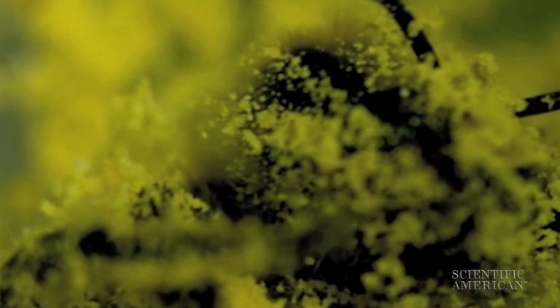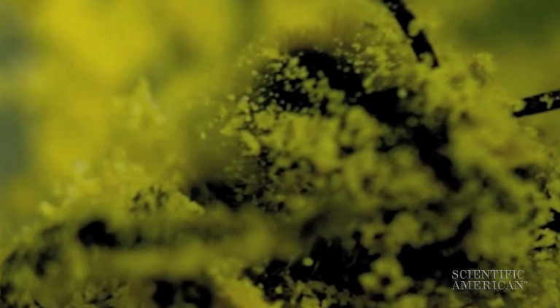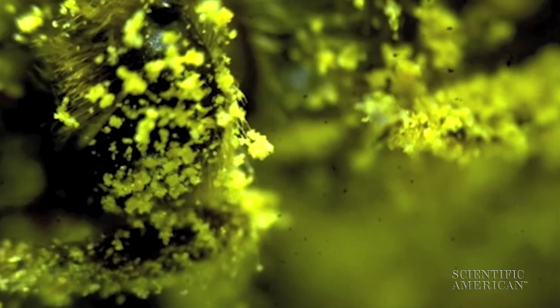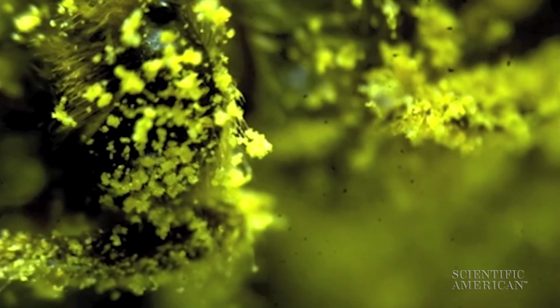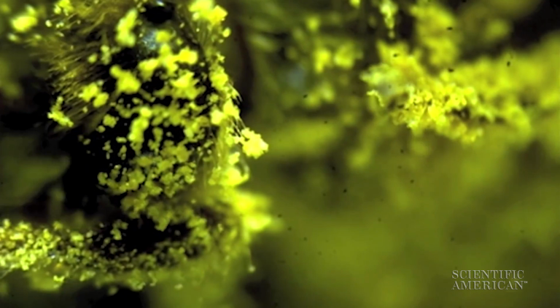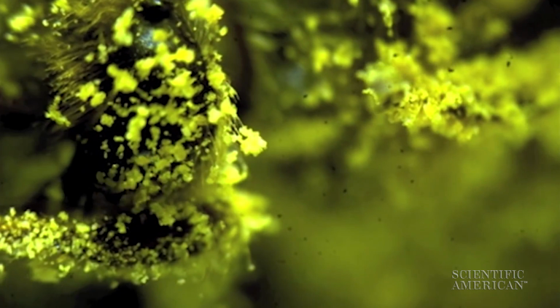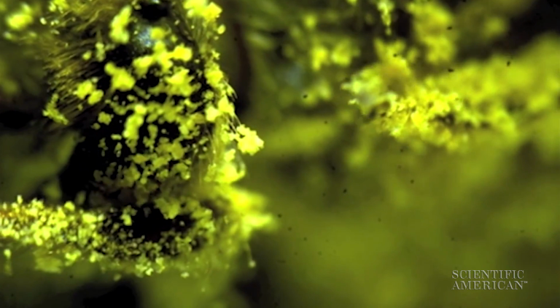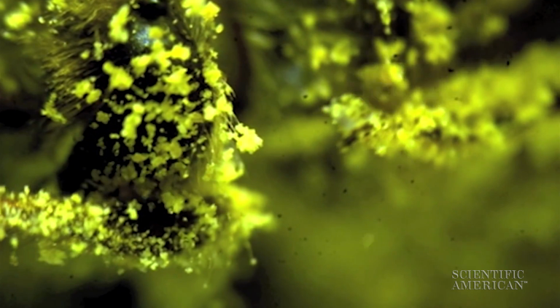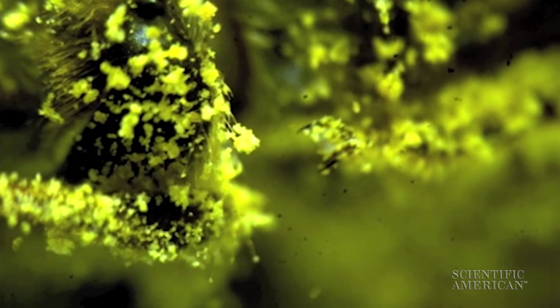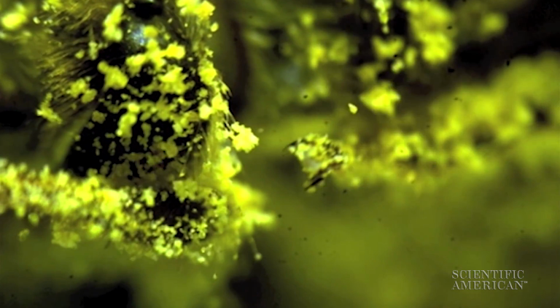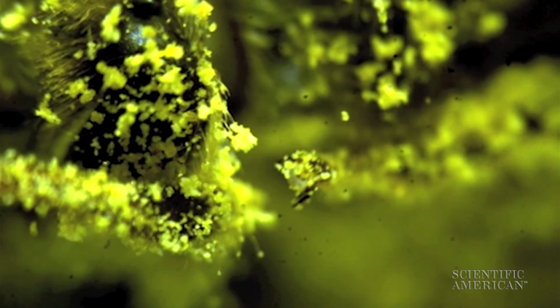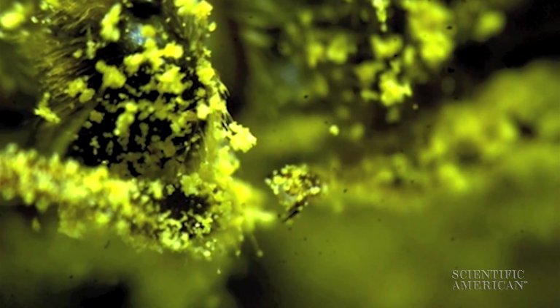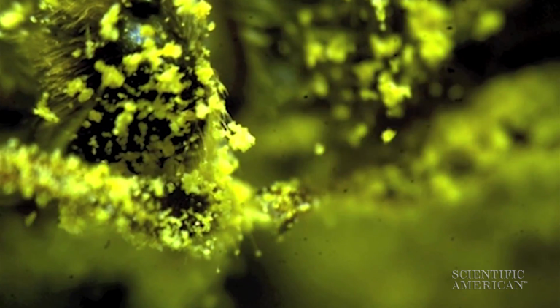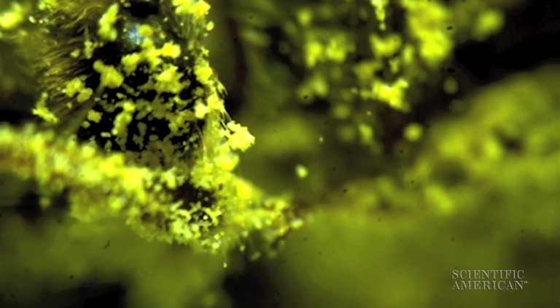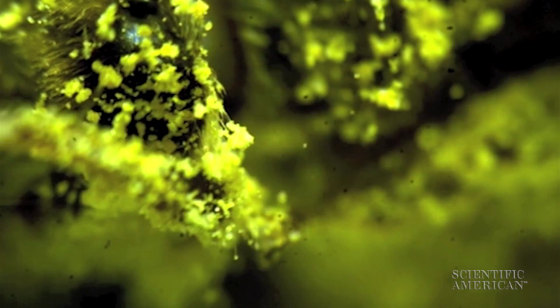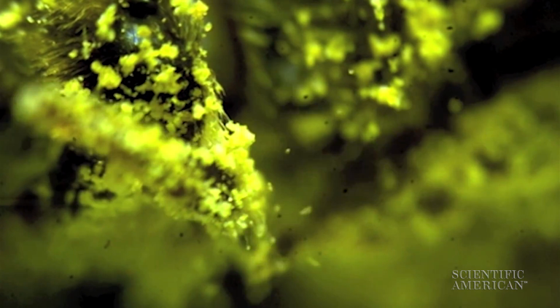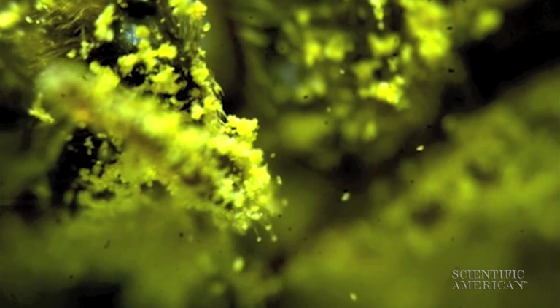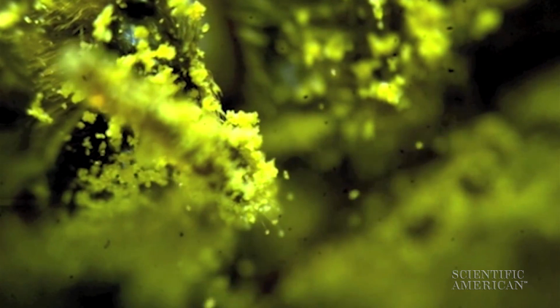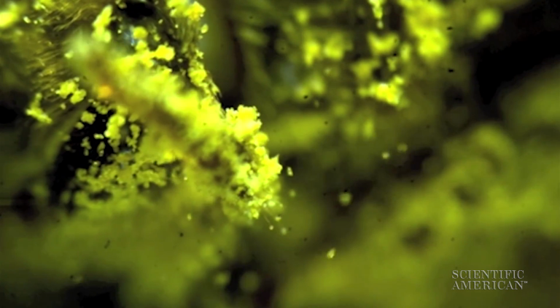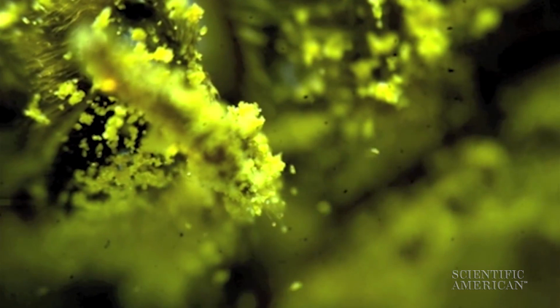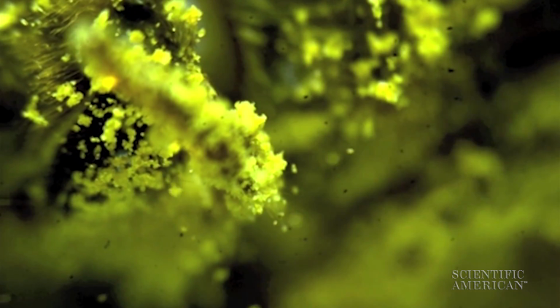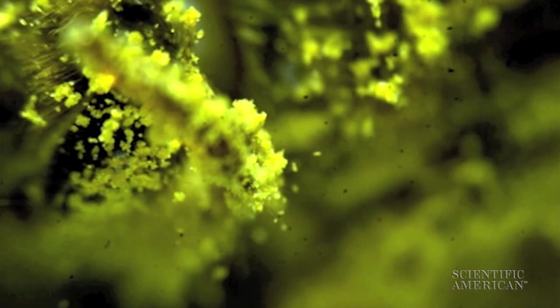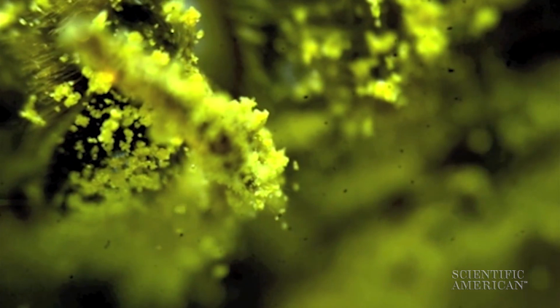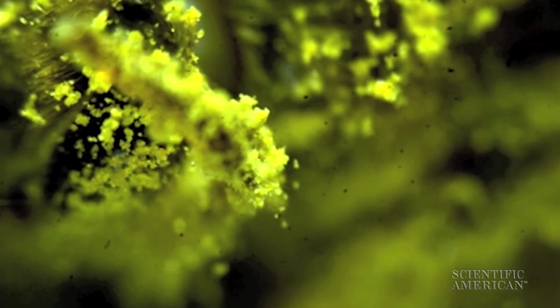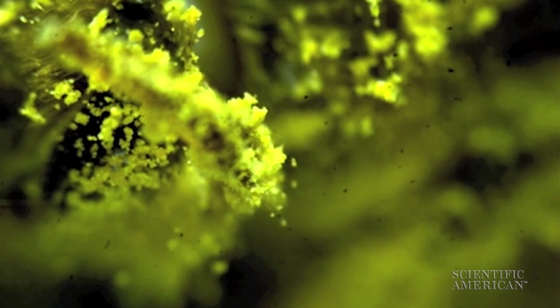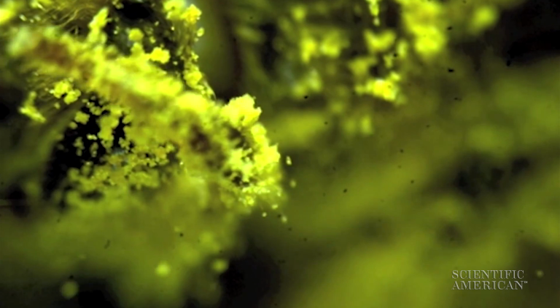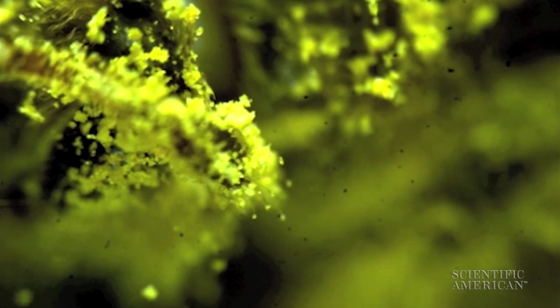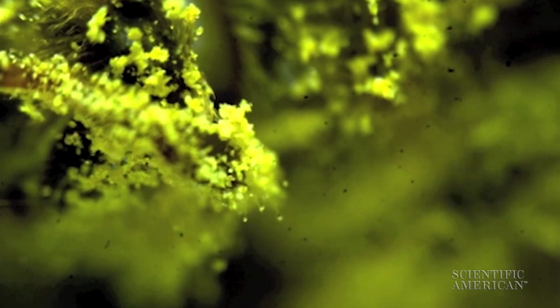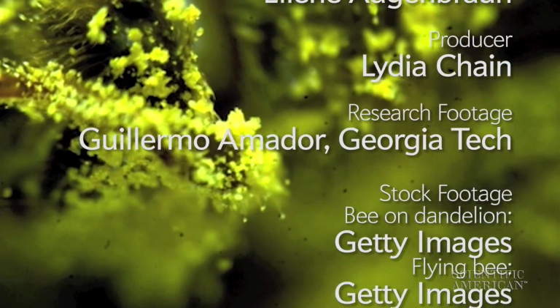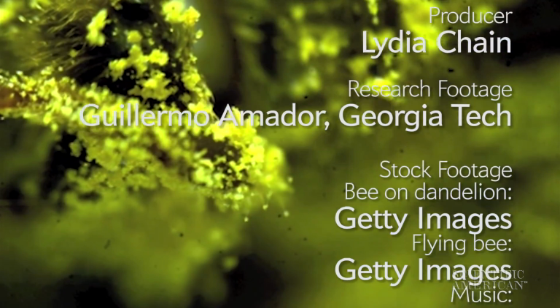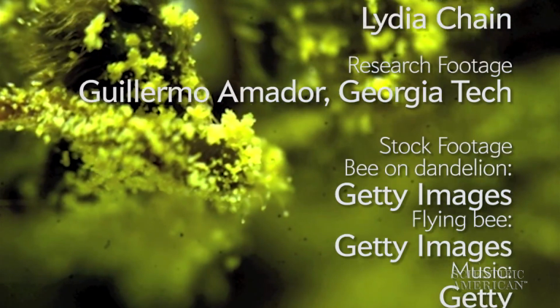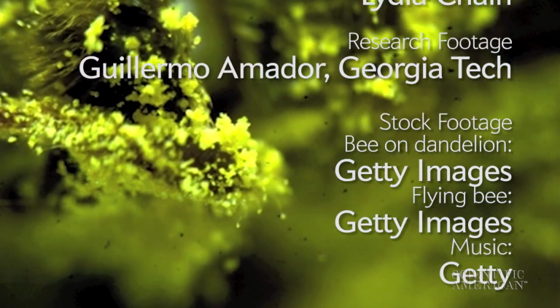It collects plenty of pollen, but is hassle-free for the busy bee. For Scientific American, I'm Lydia Chain.